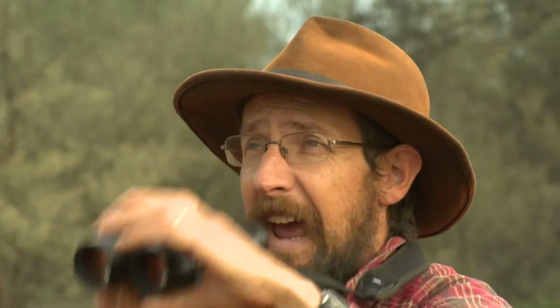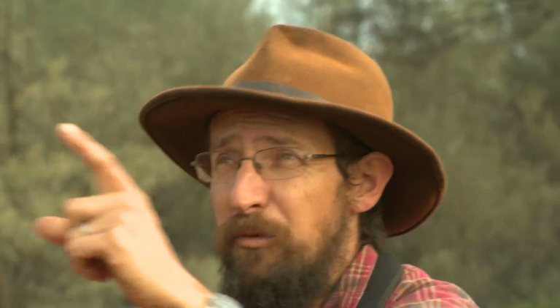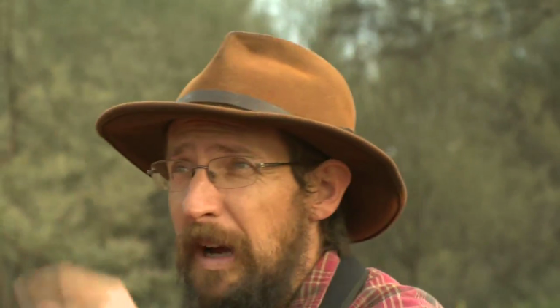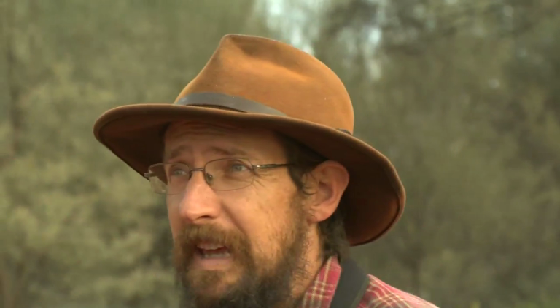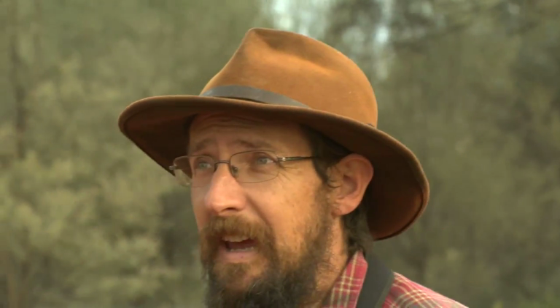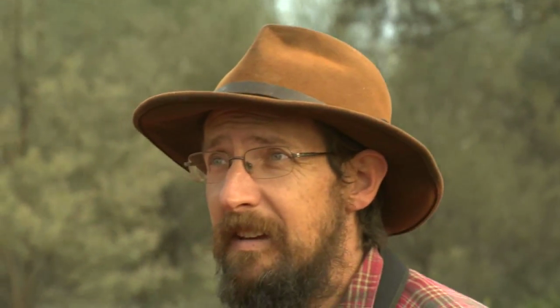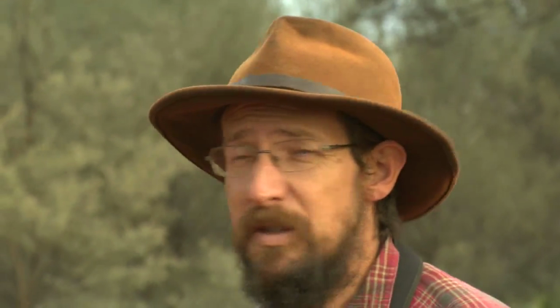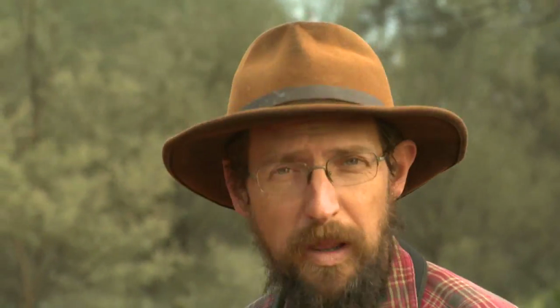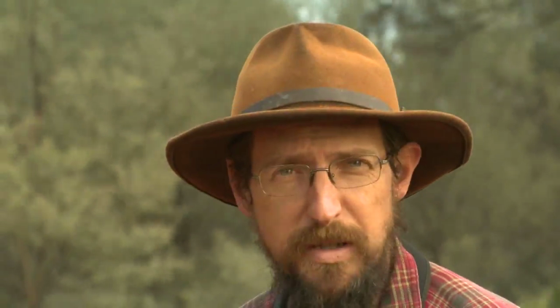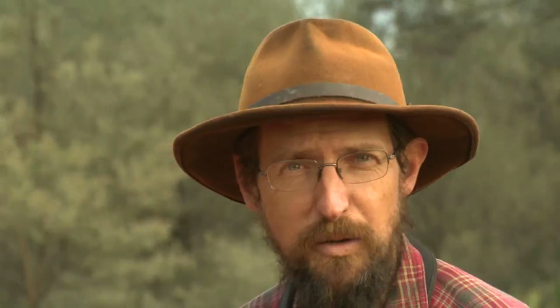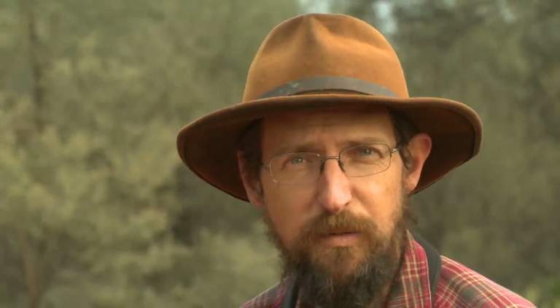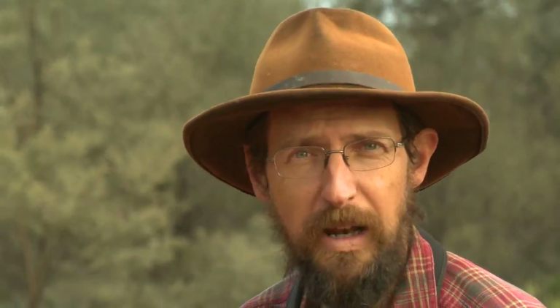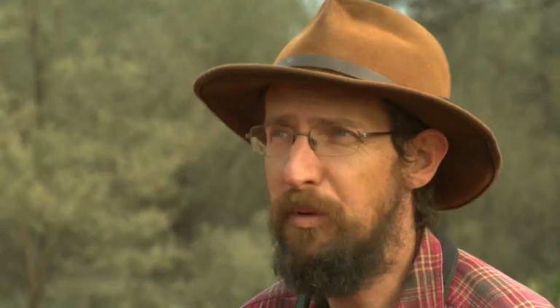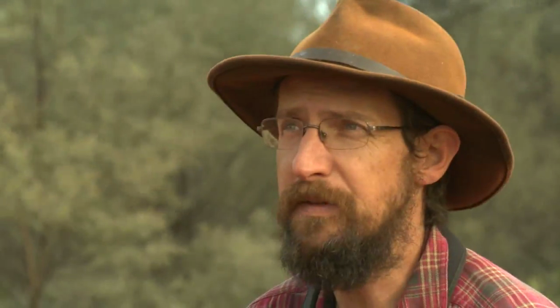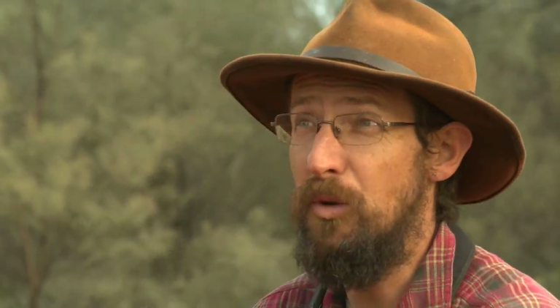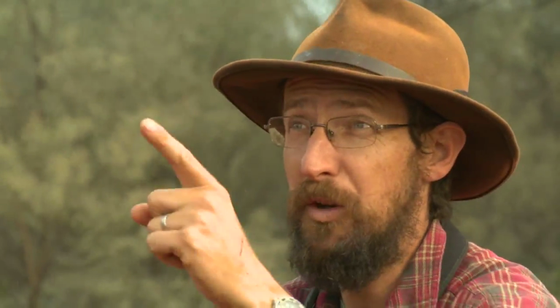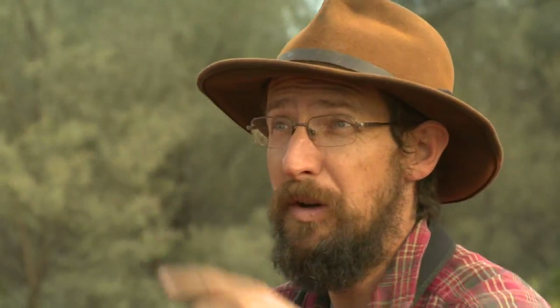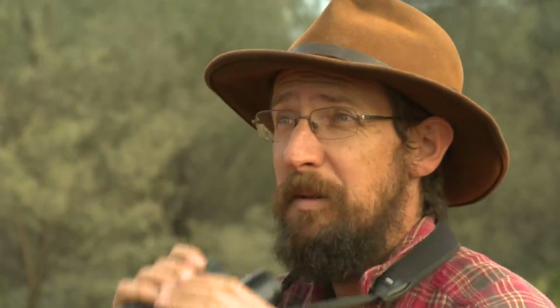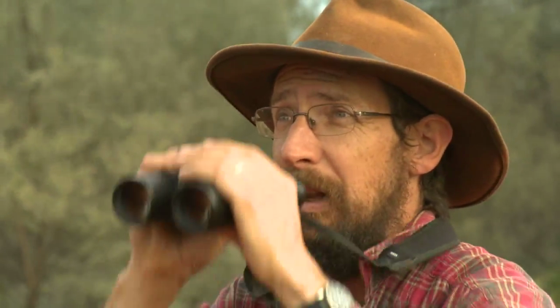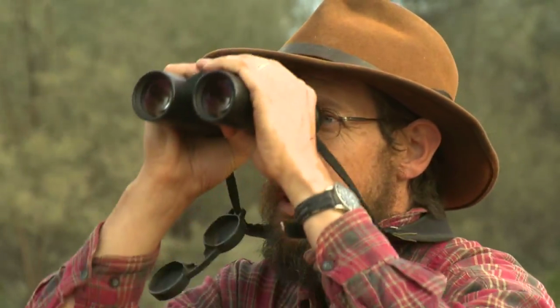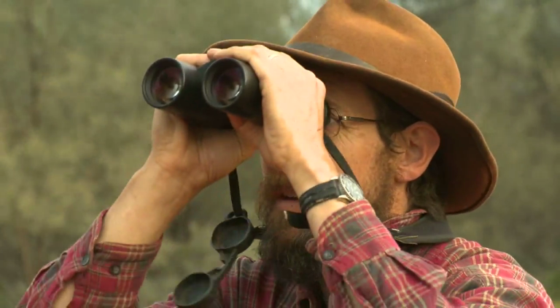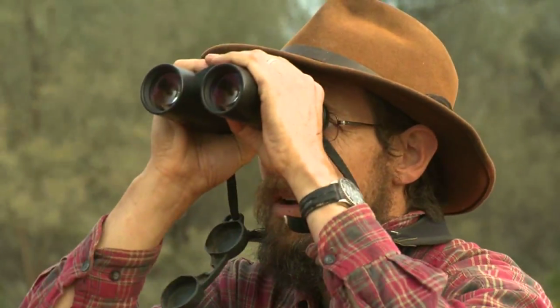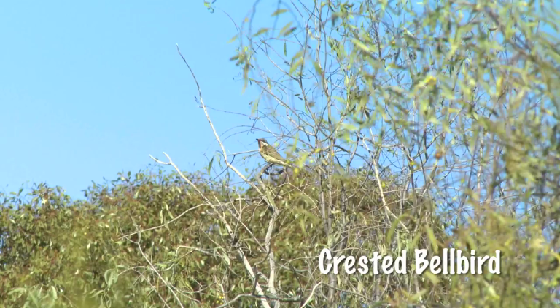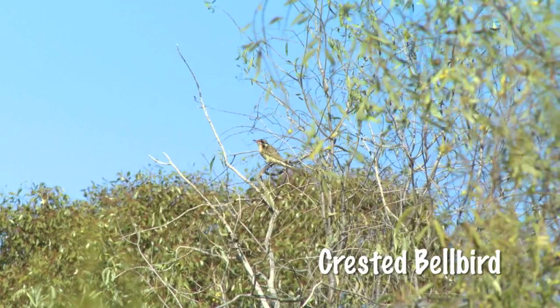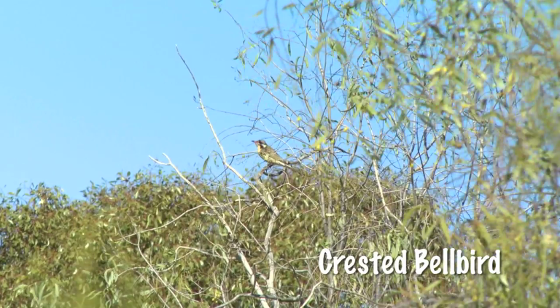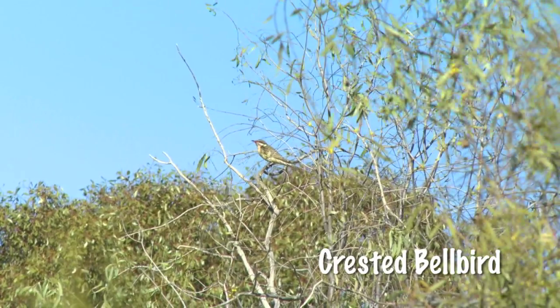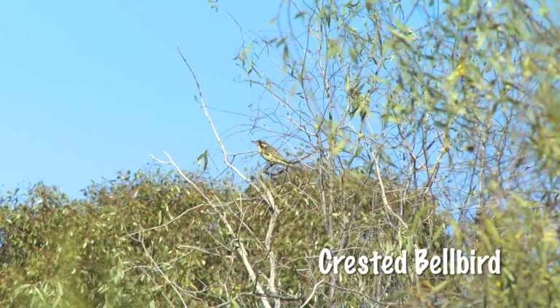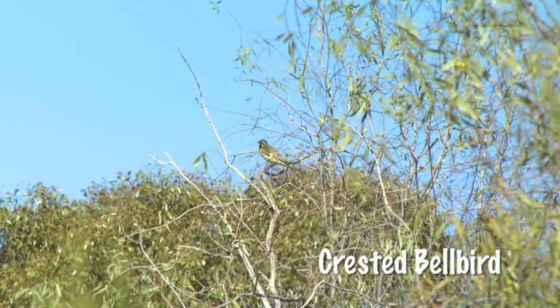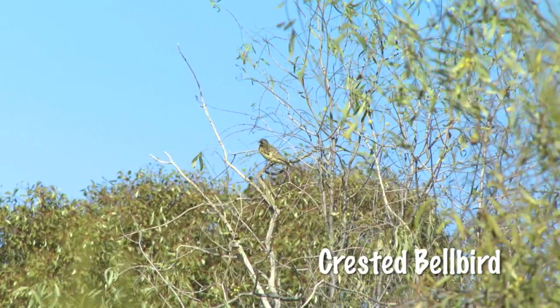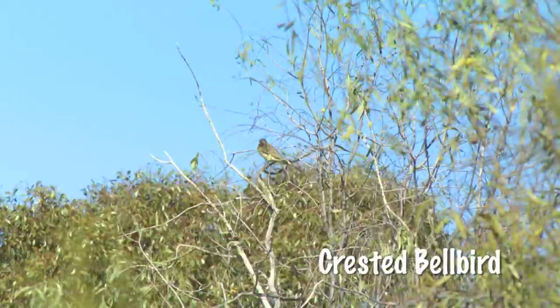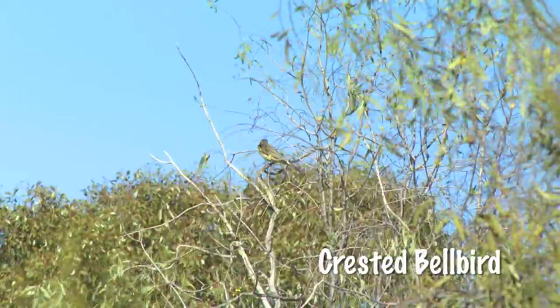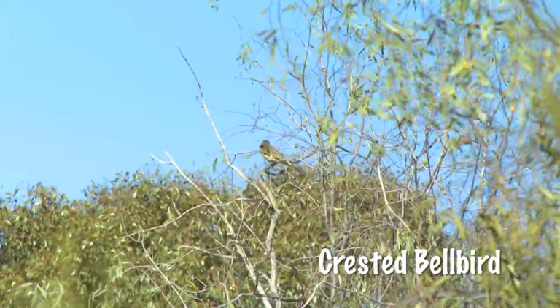And right there is one of the most elusive woodland birds of all — the crested bellbird. And he's giving us a great look at him.